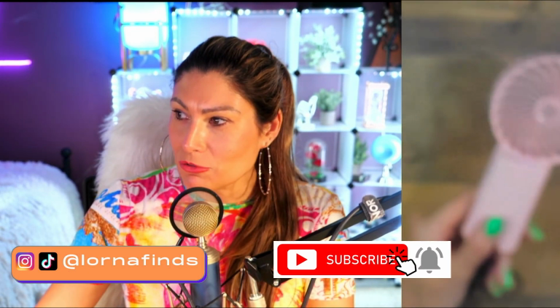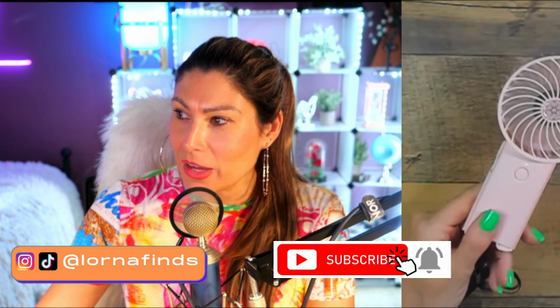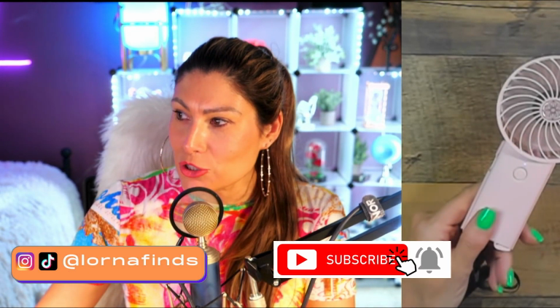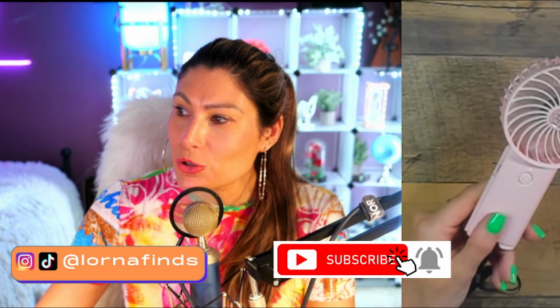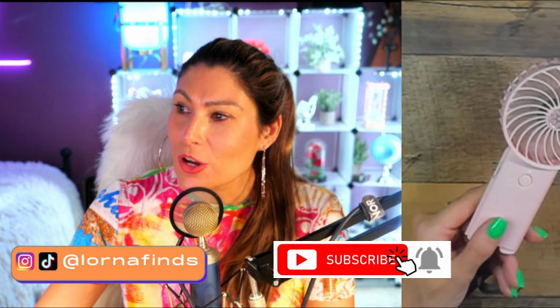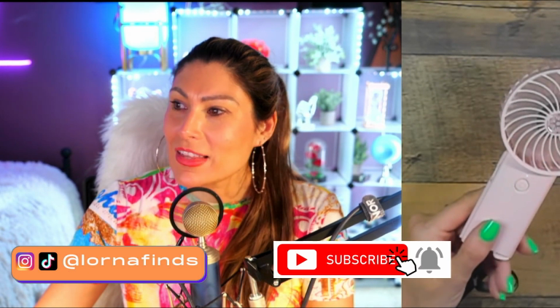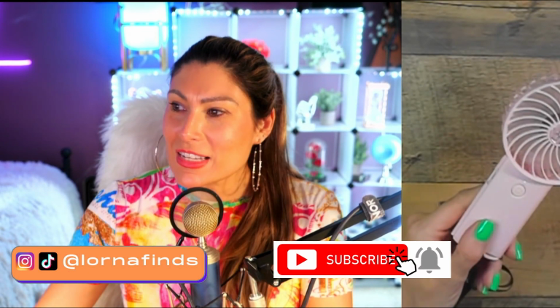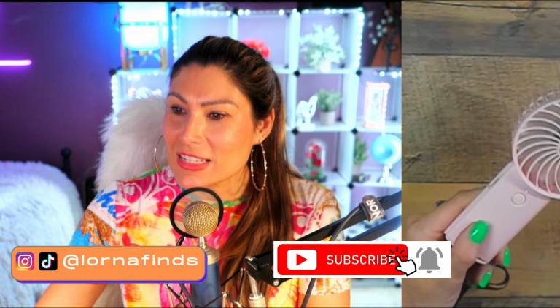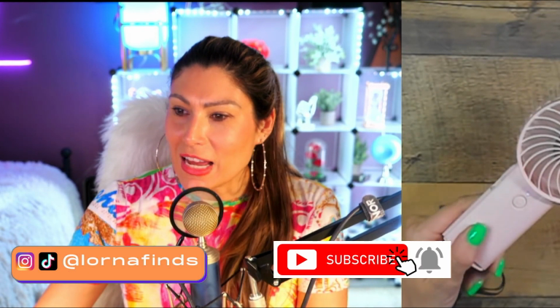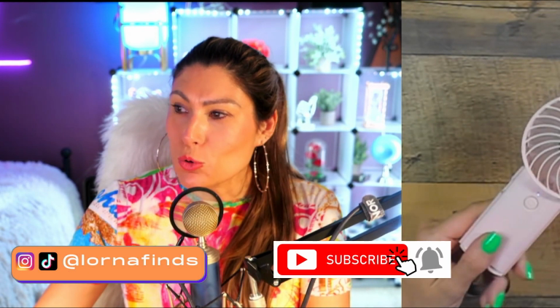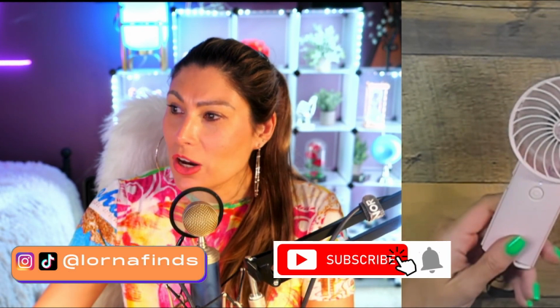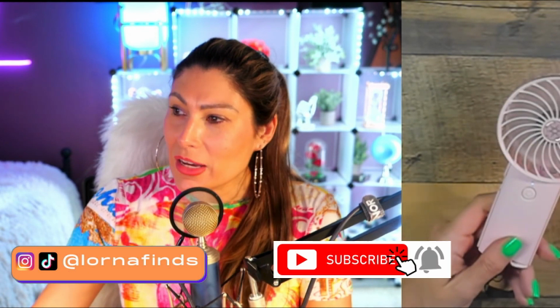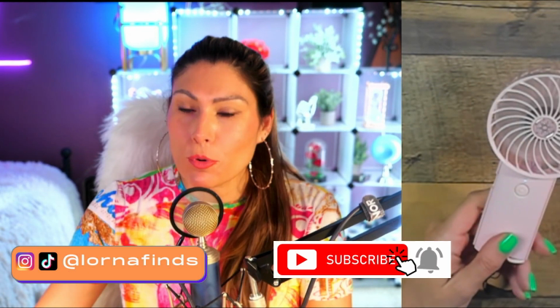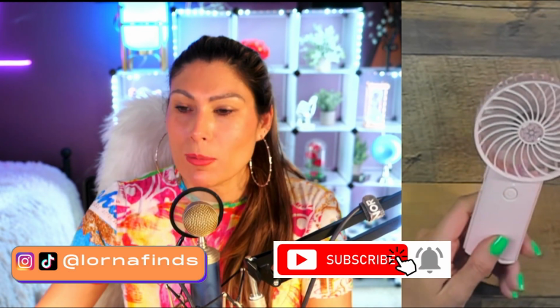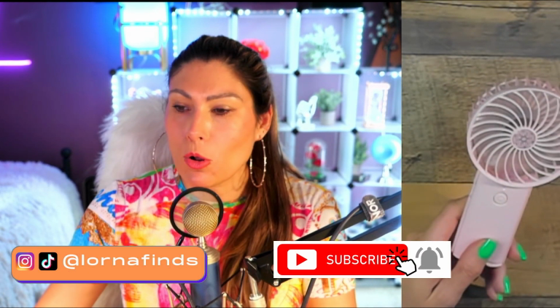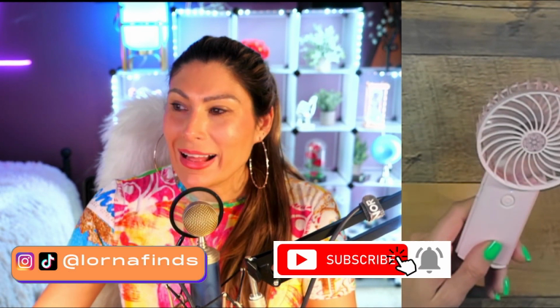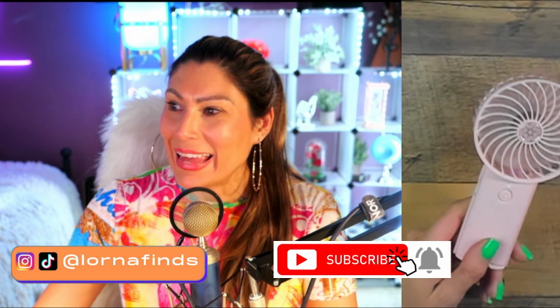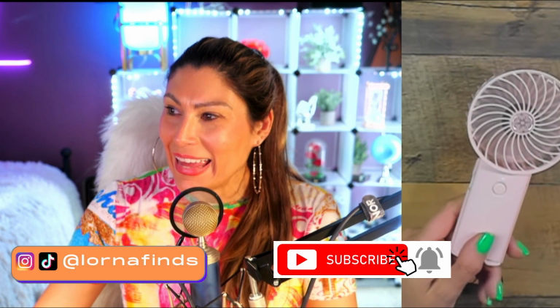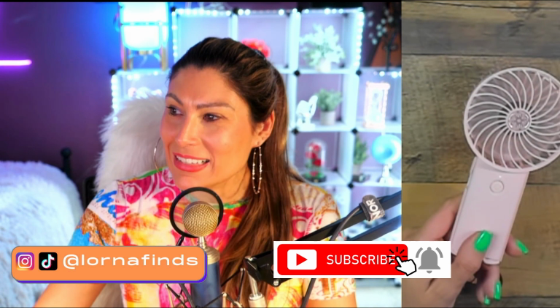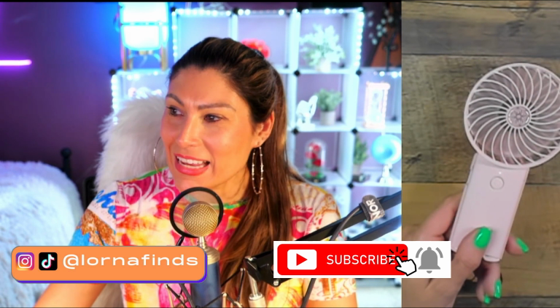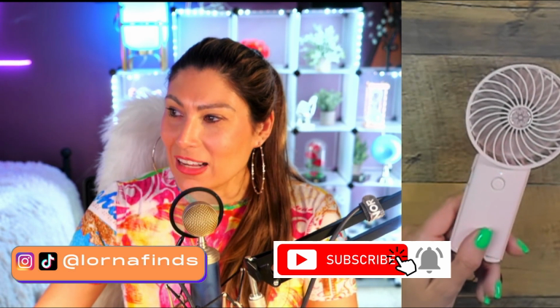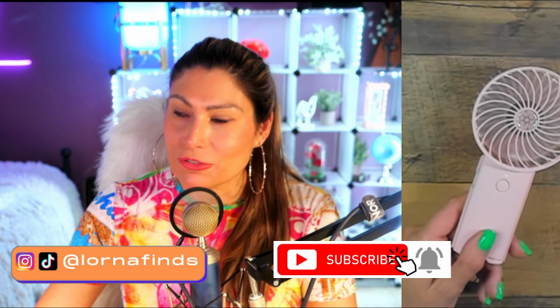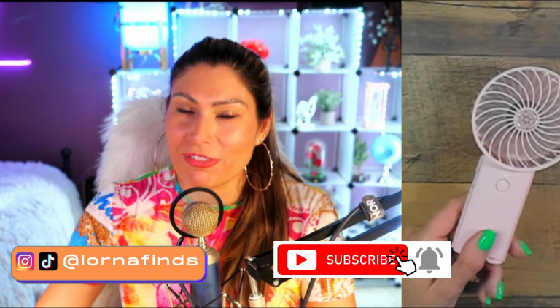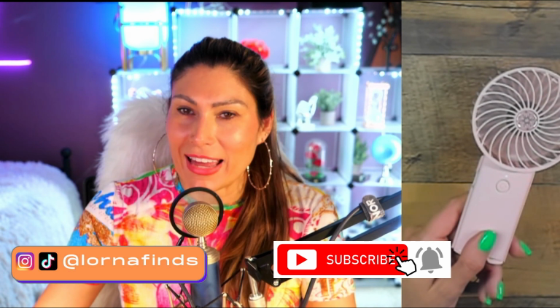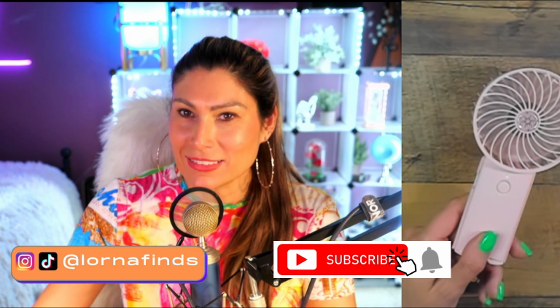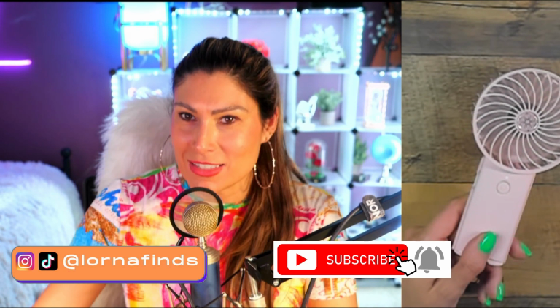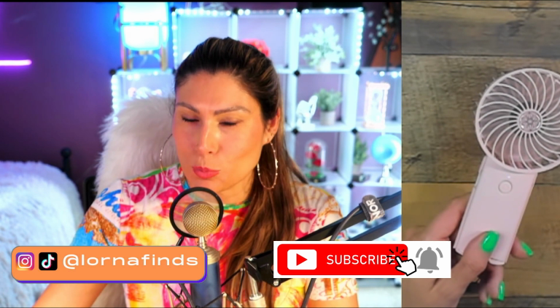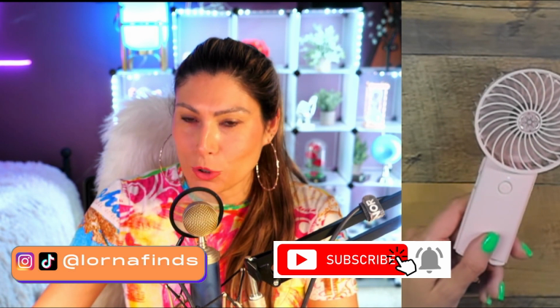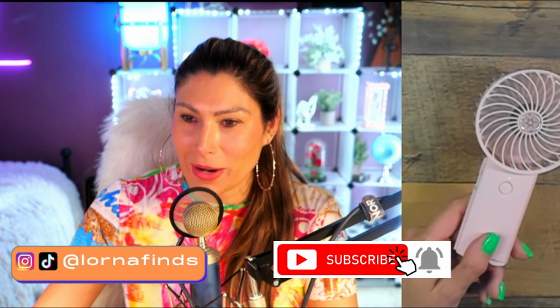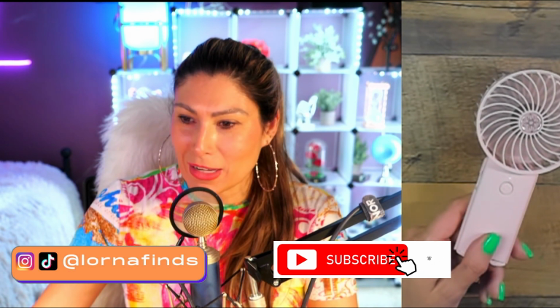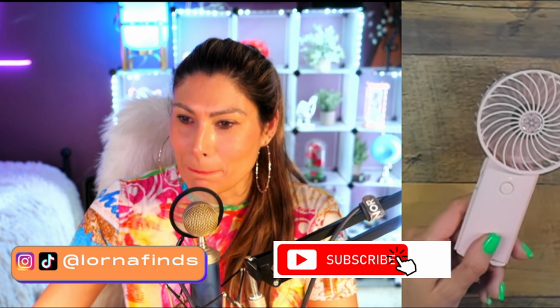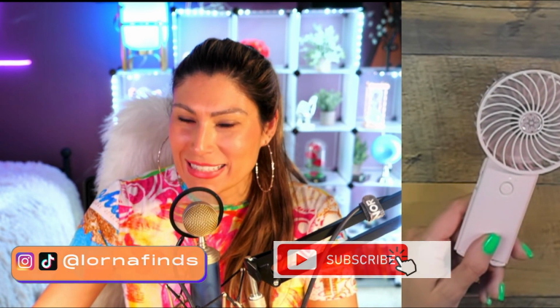This is the Udotic portable handheld fan — super recommended.